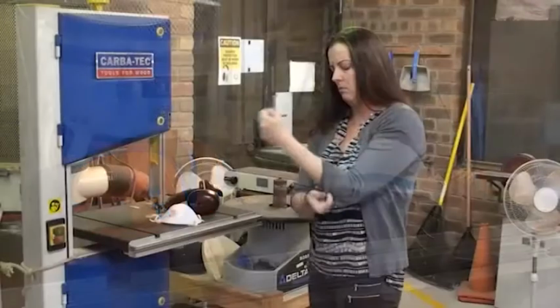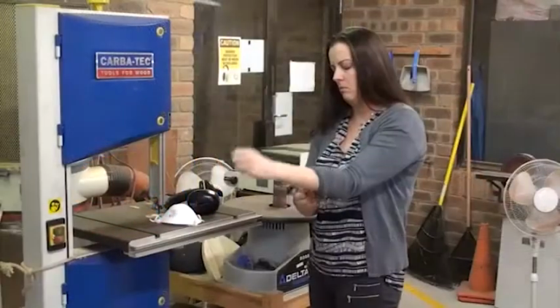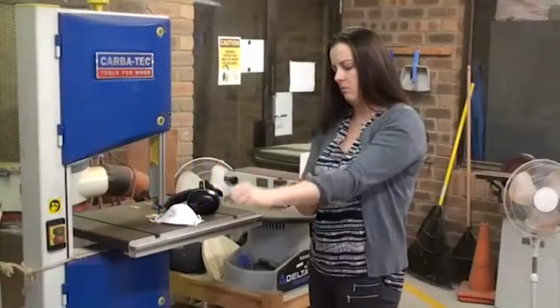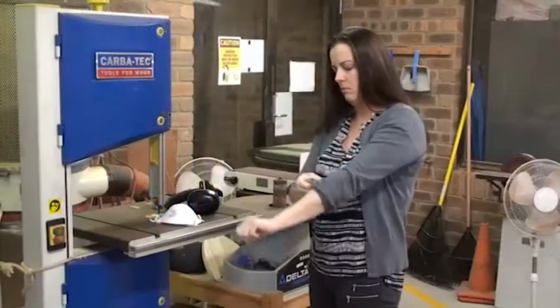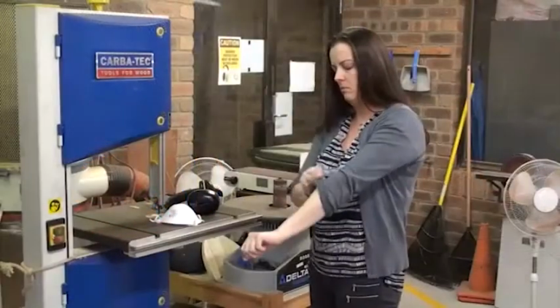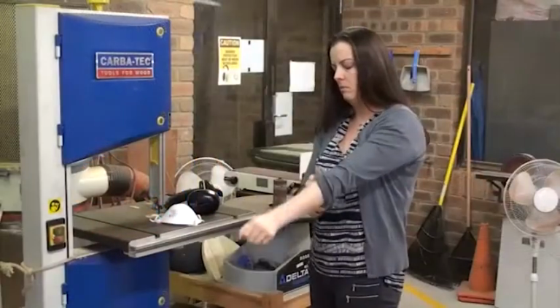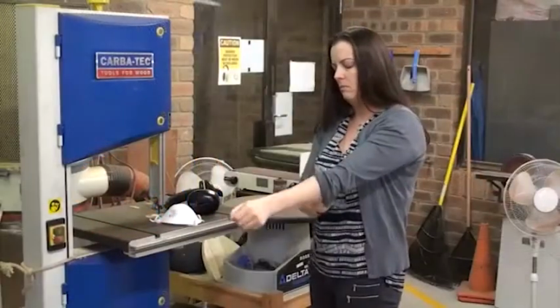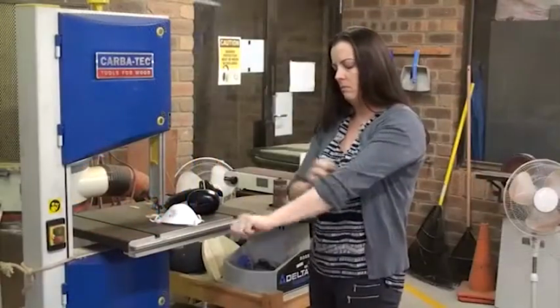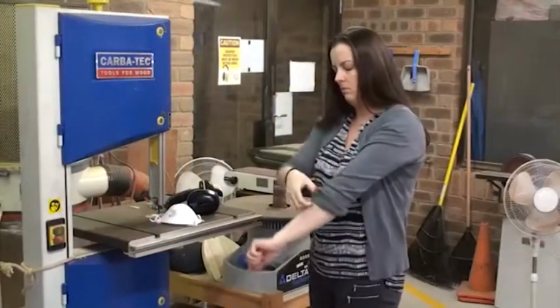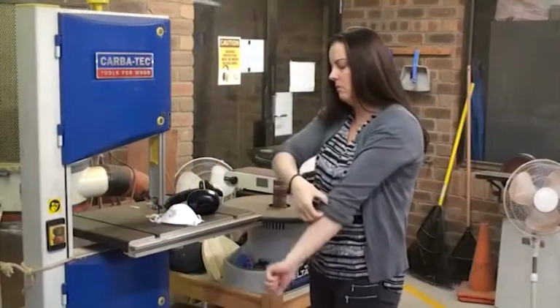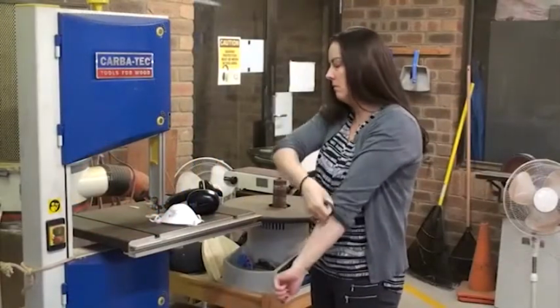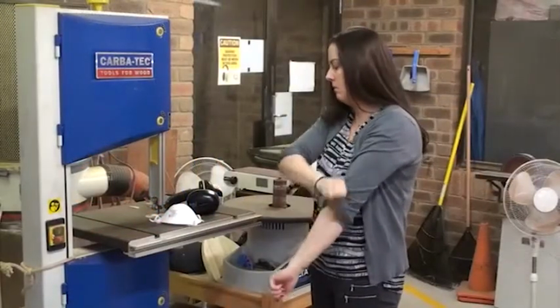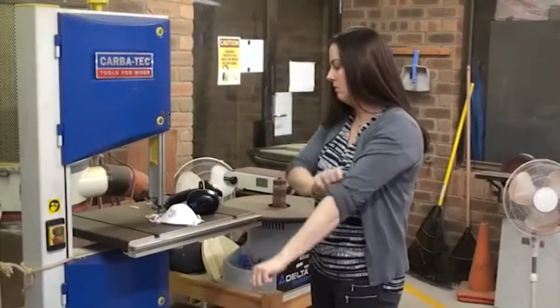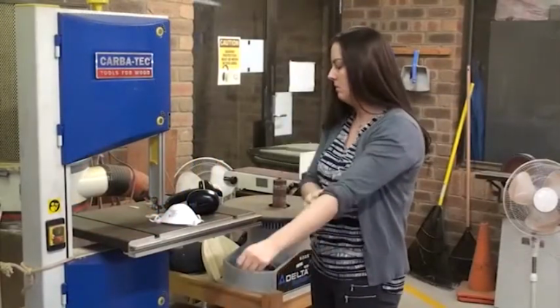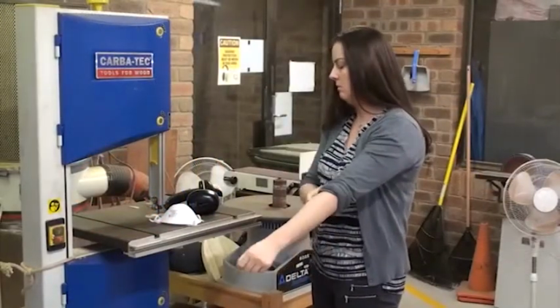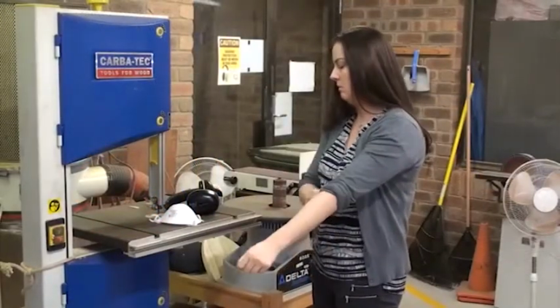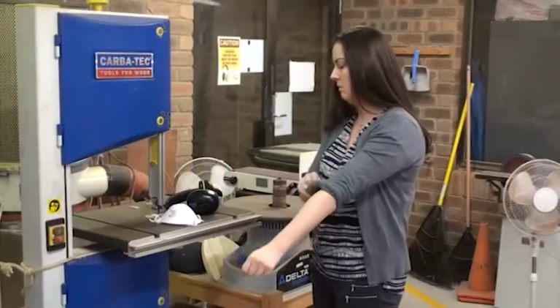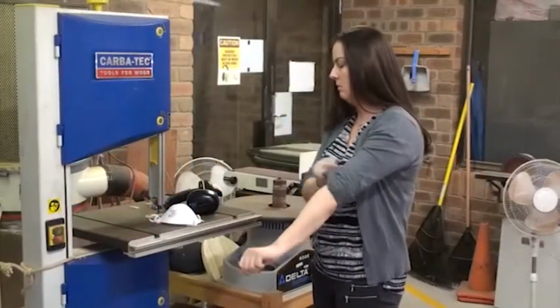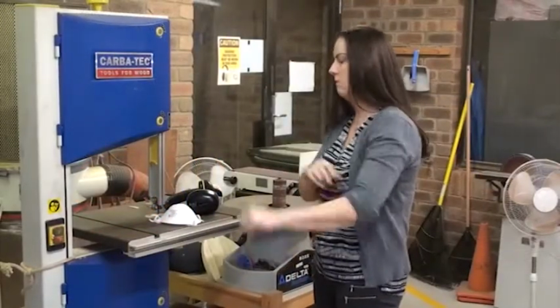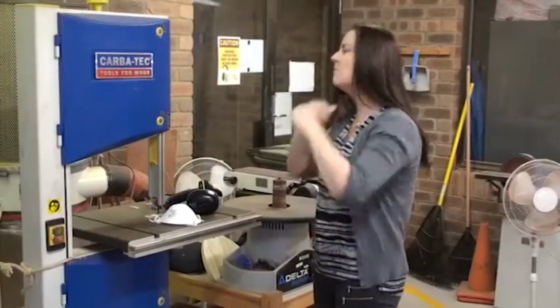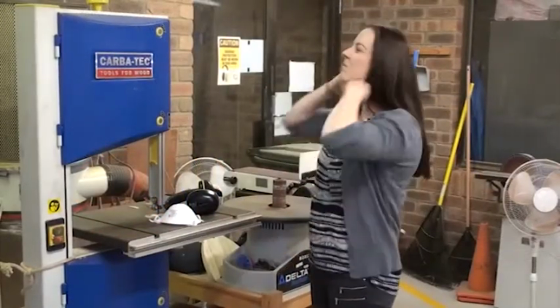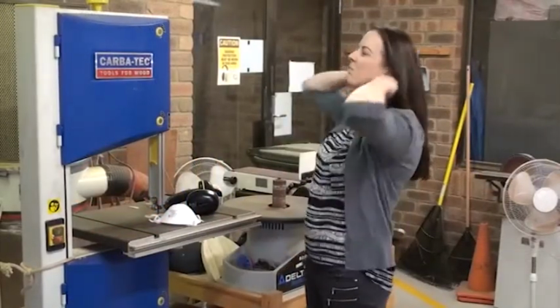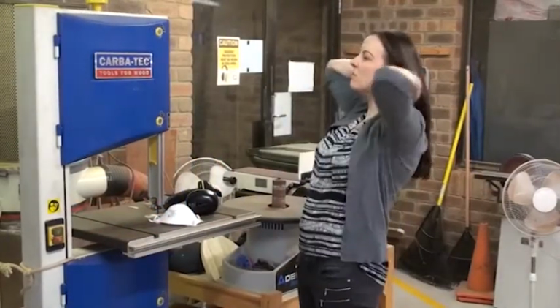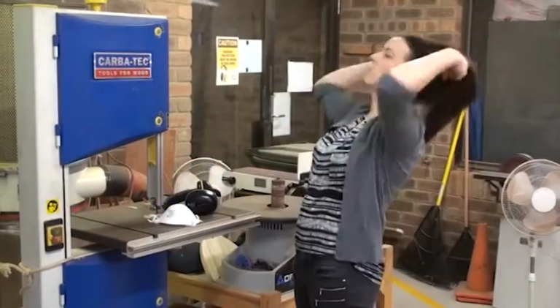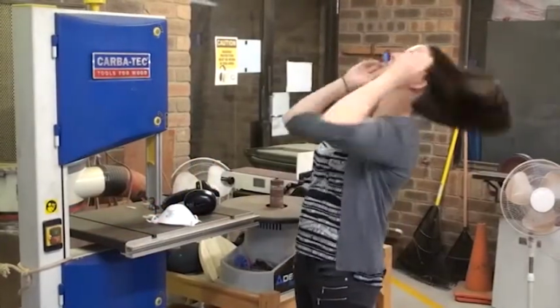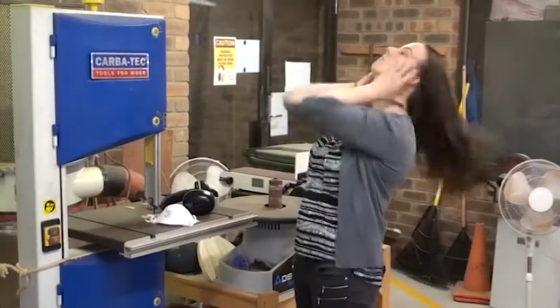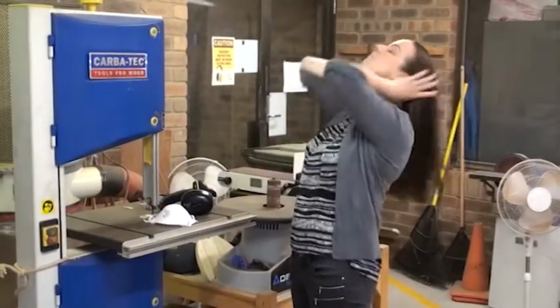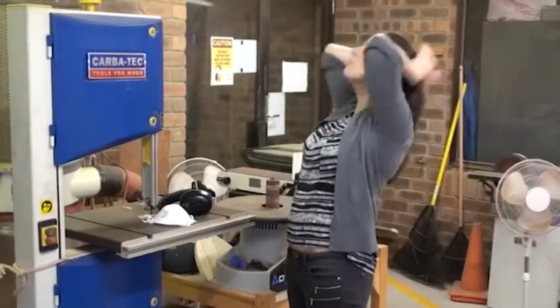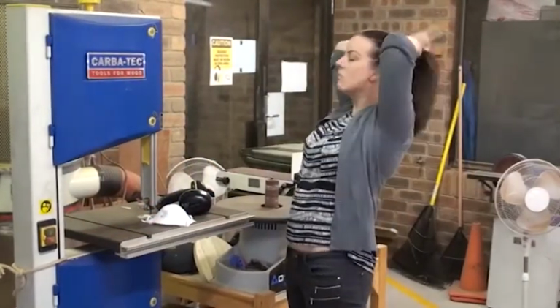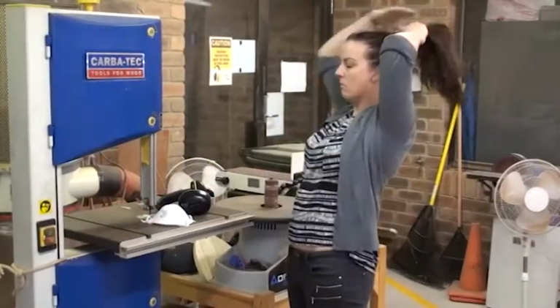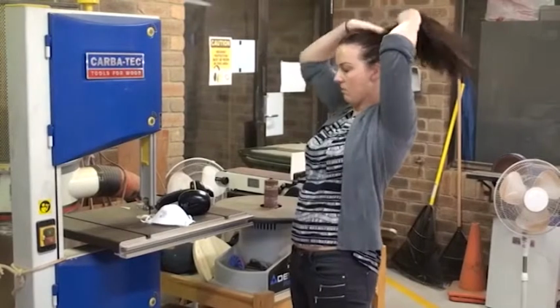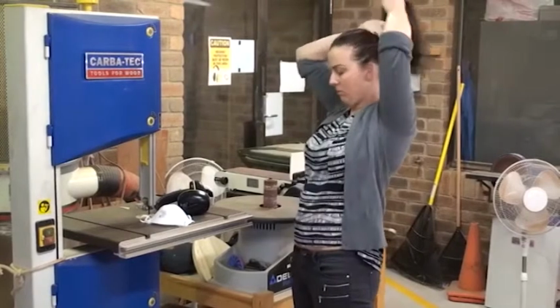Long sleeves need to be rolled up and long hair needs to be tied up.